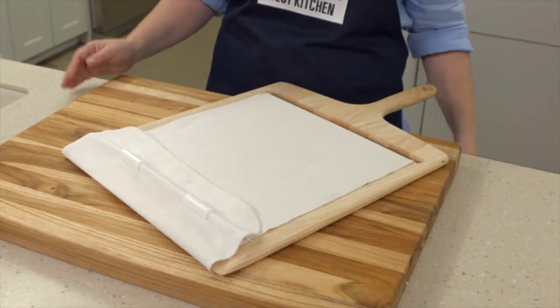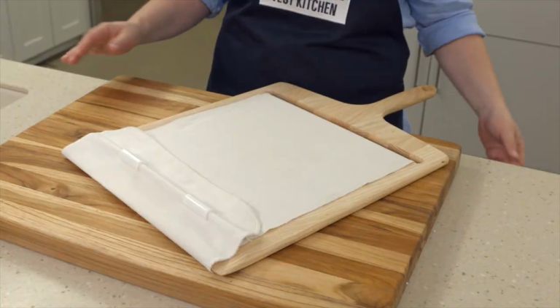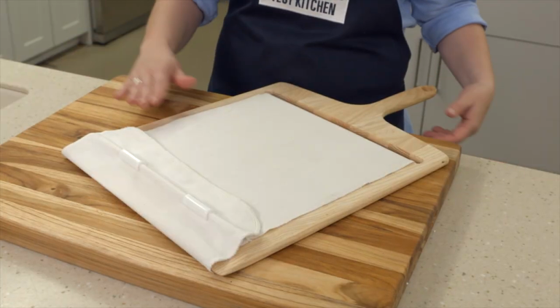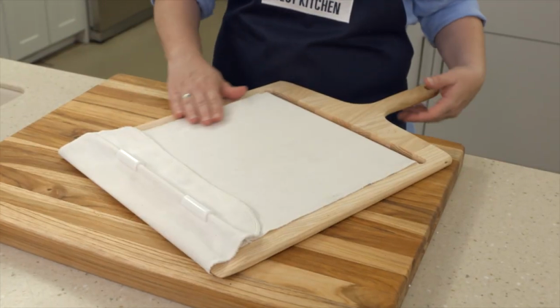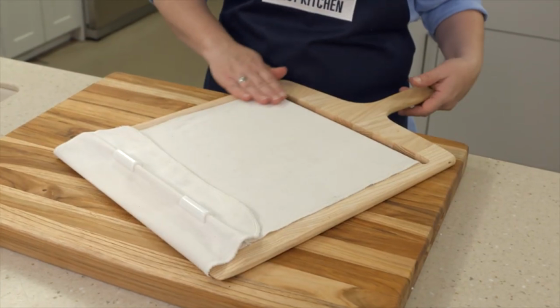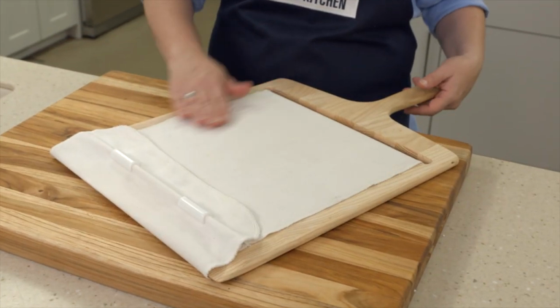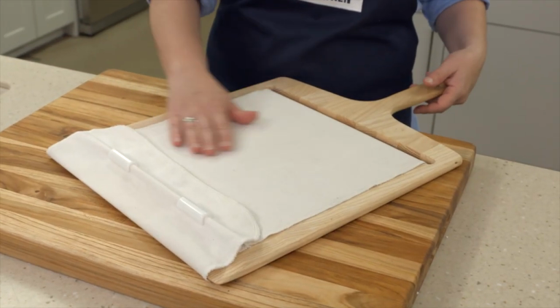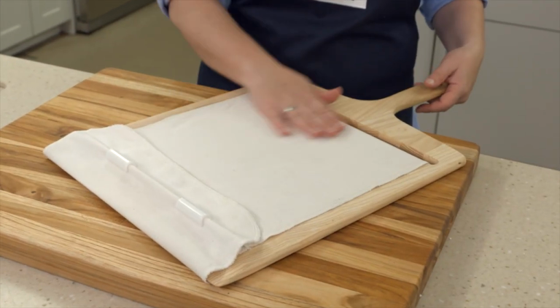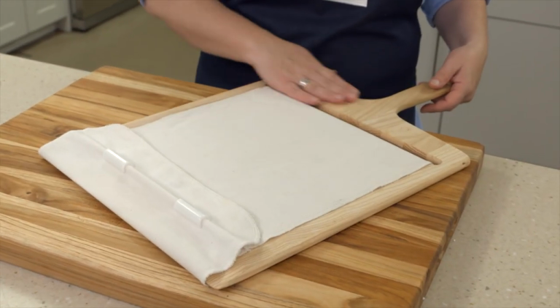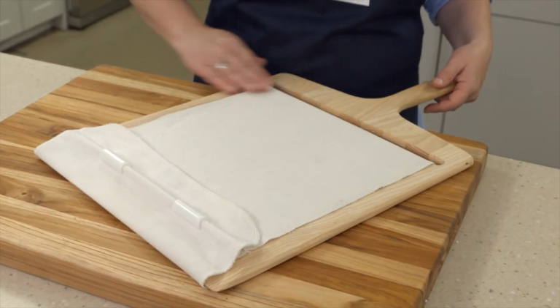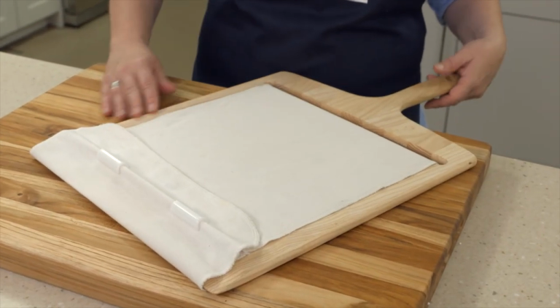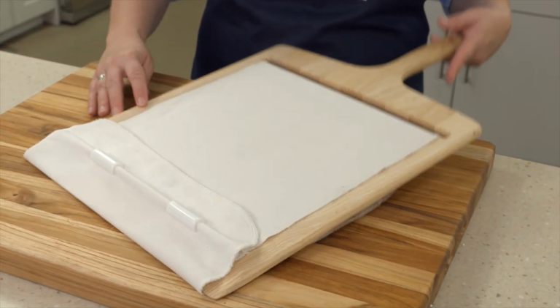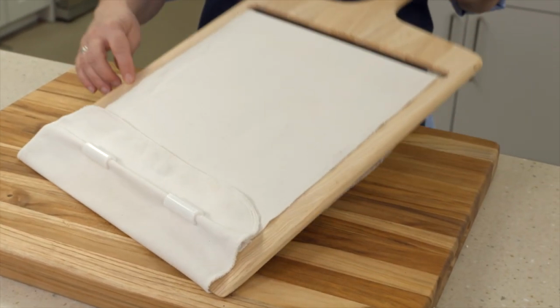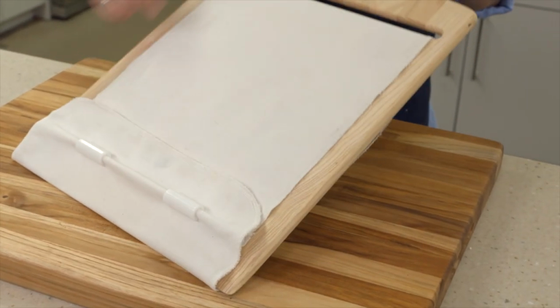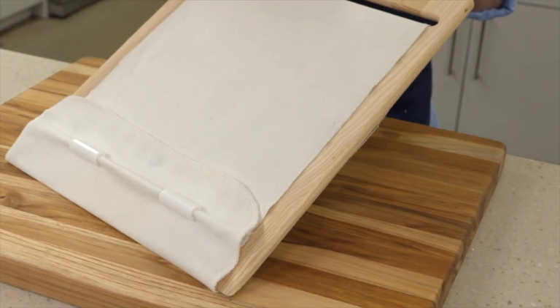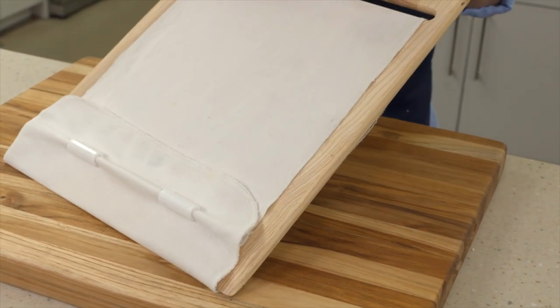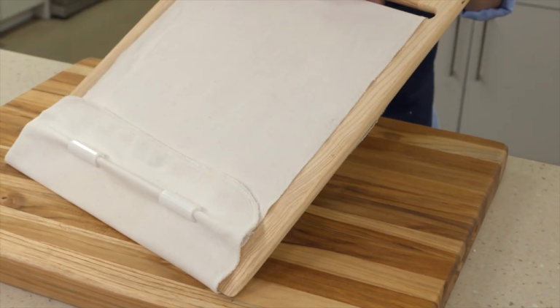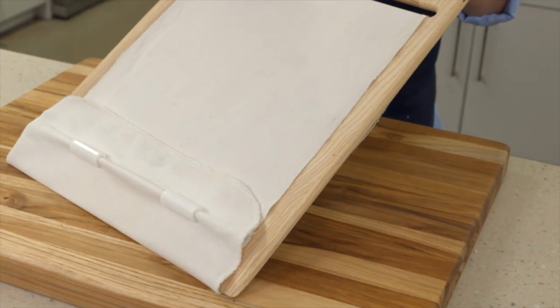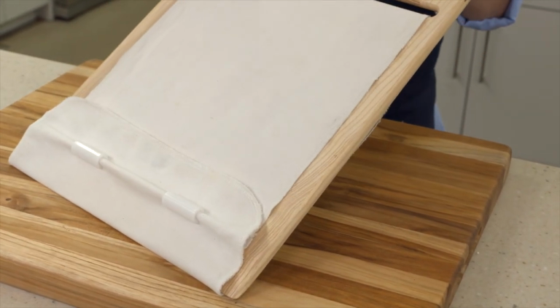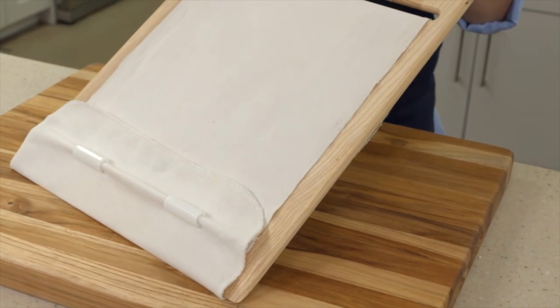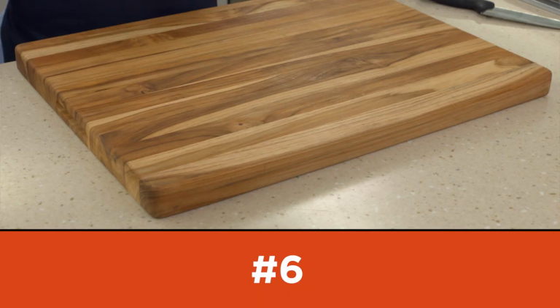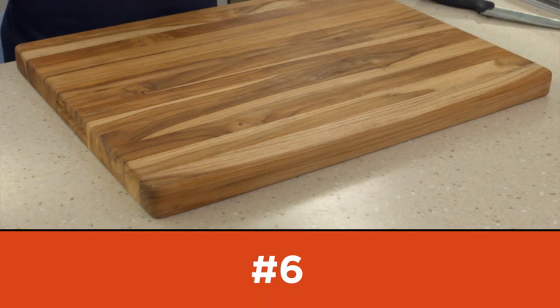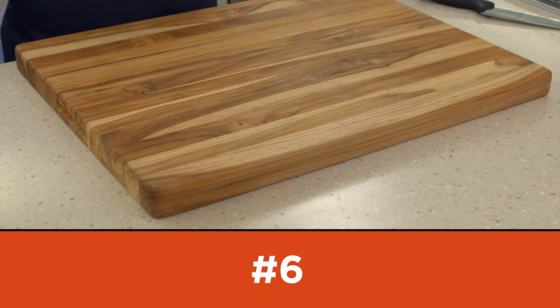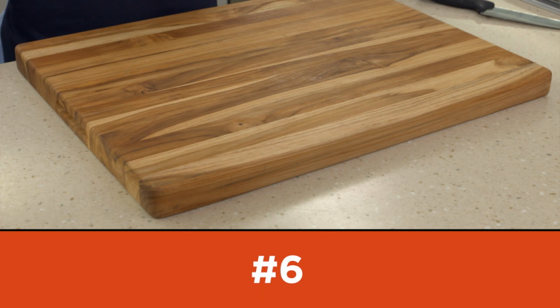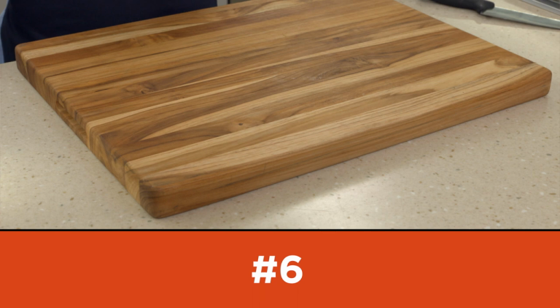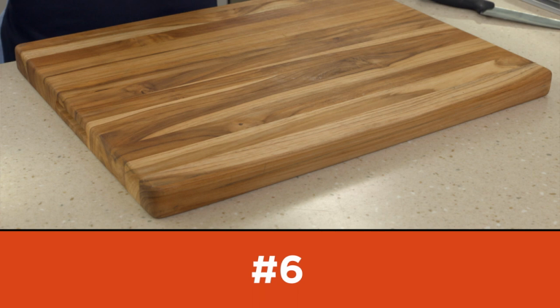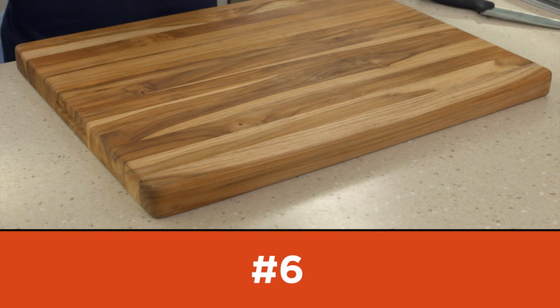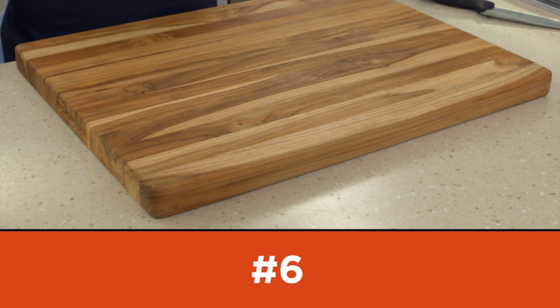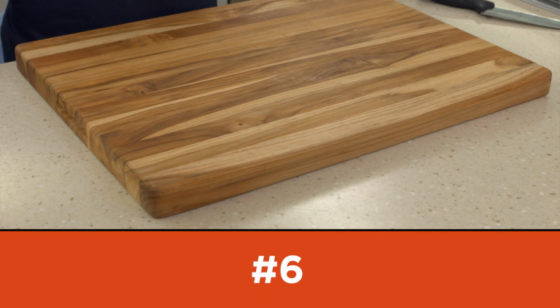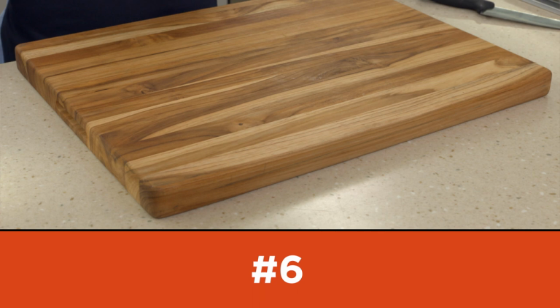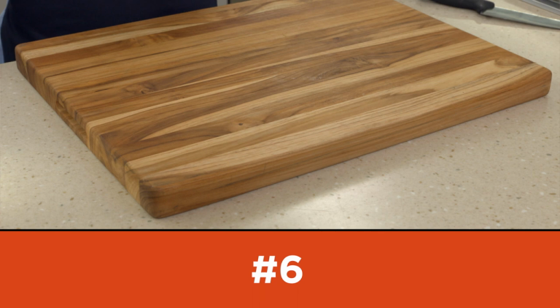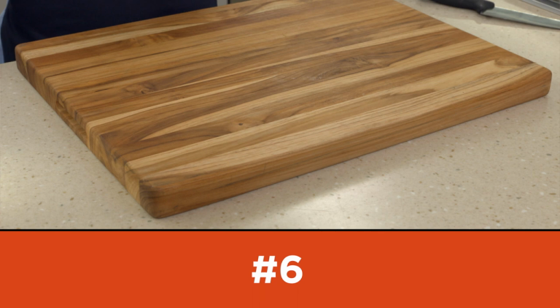For $55, the Super Peel by XO makes a great gift for pizza lovers.